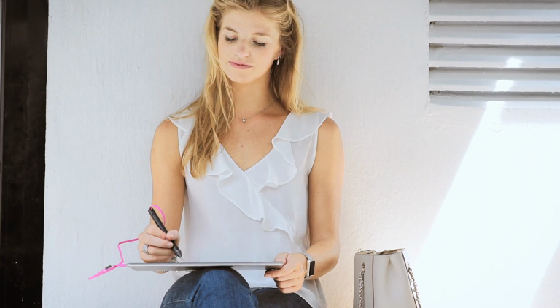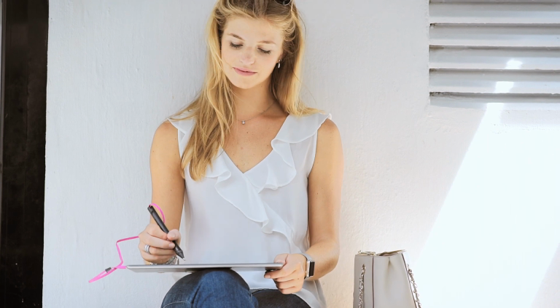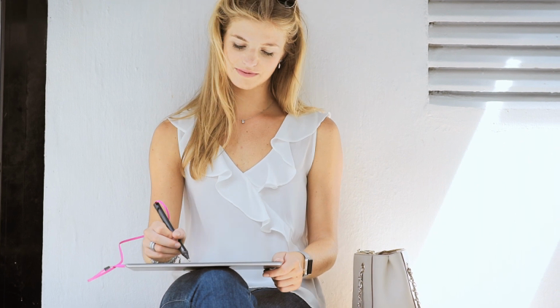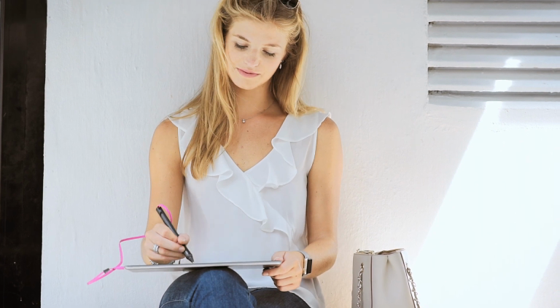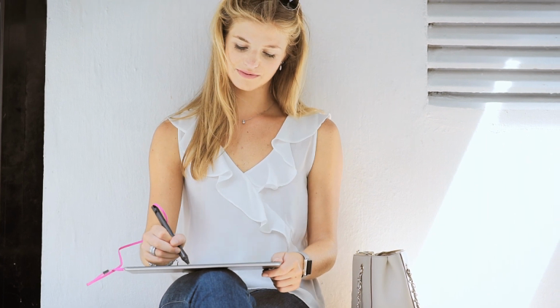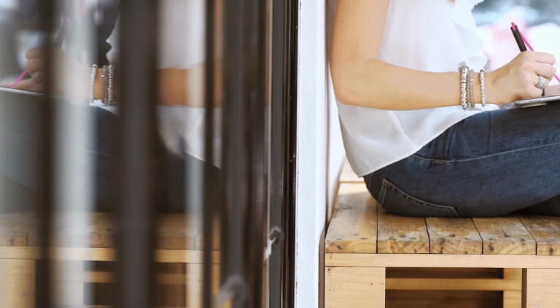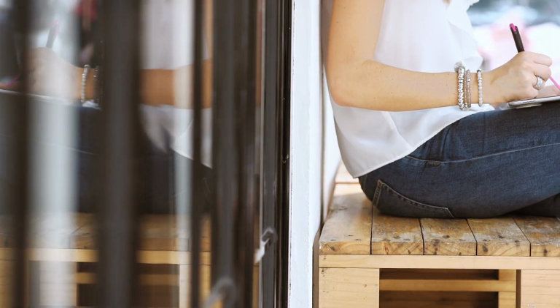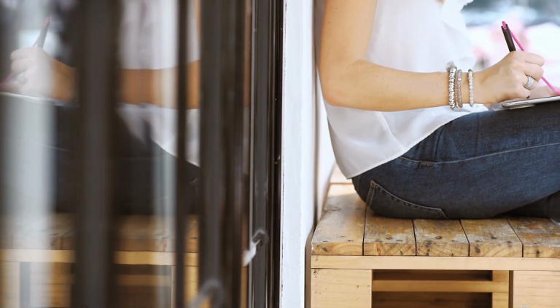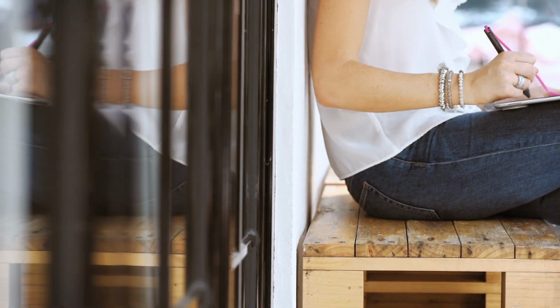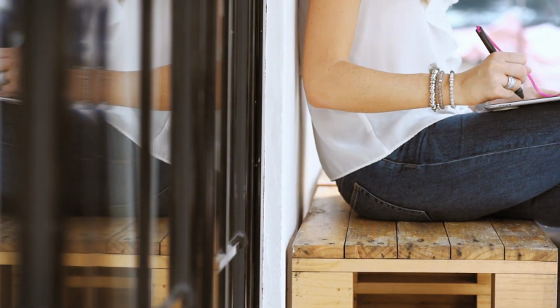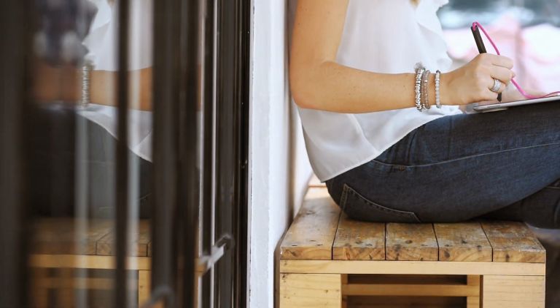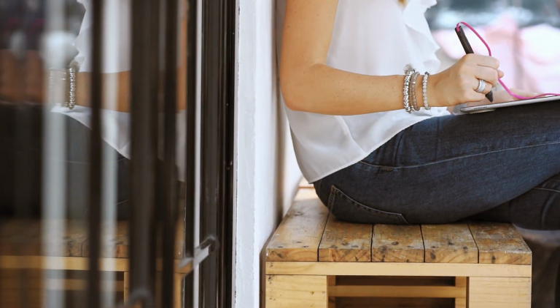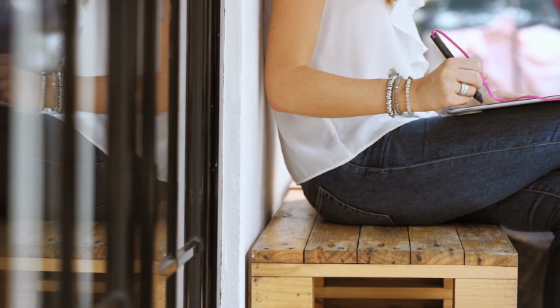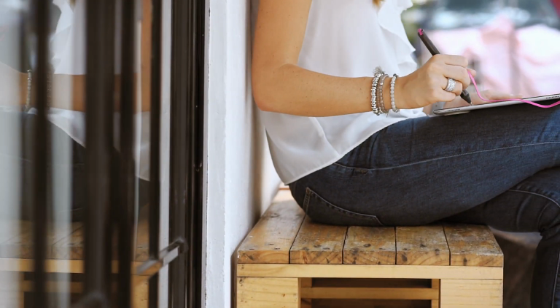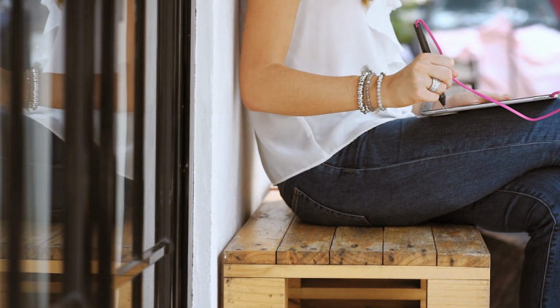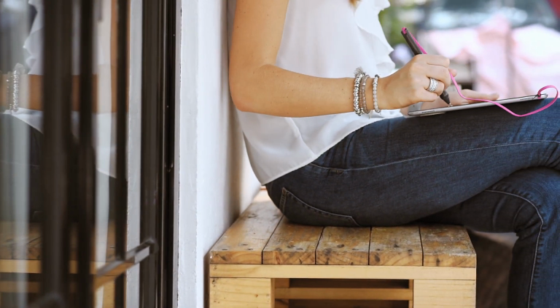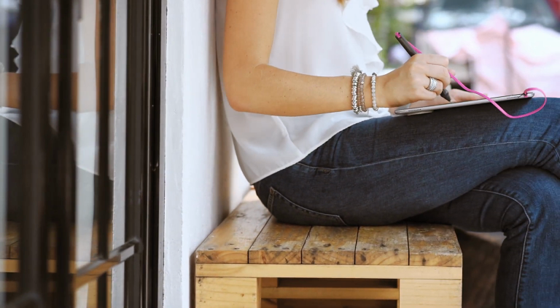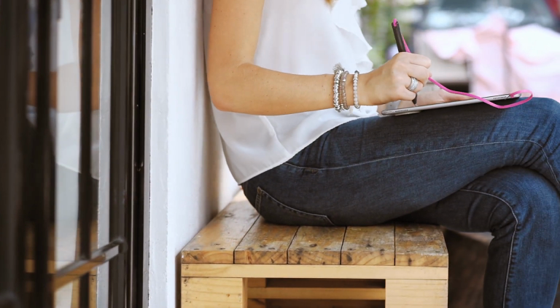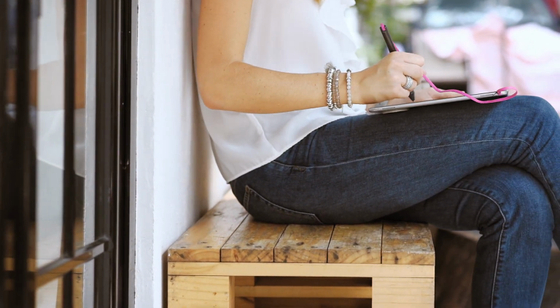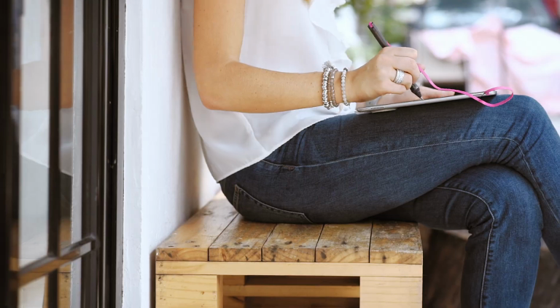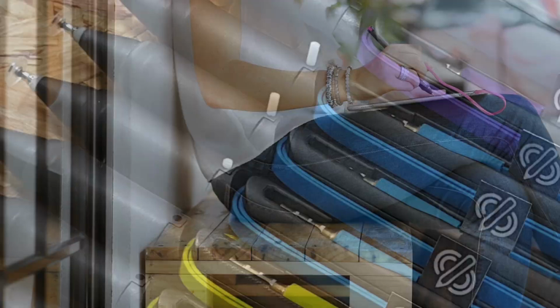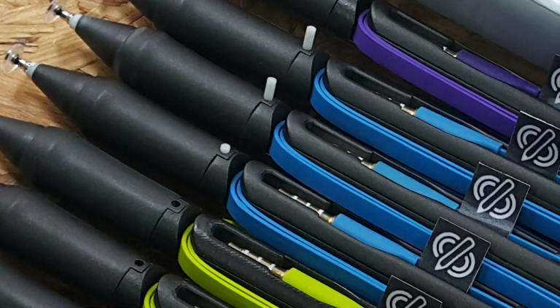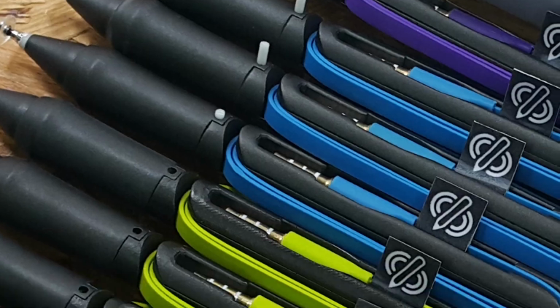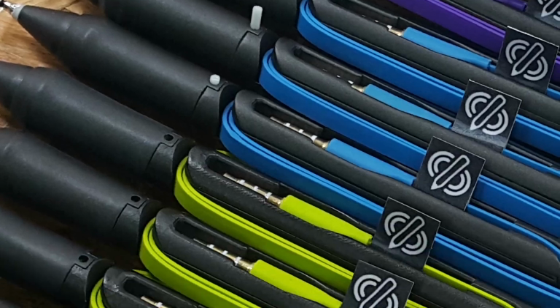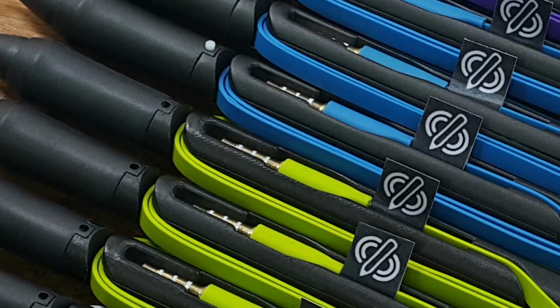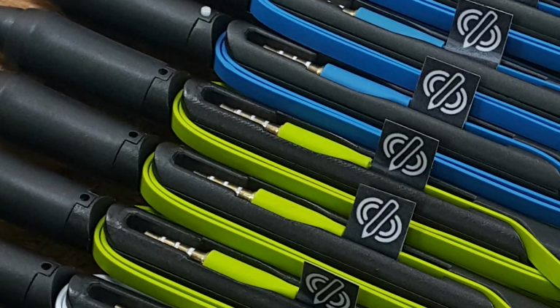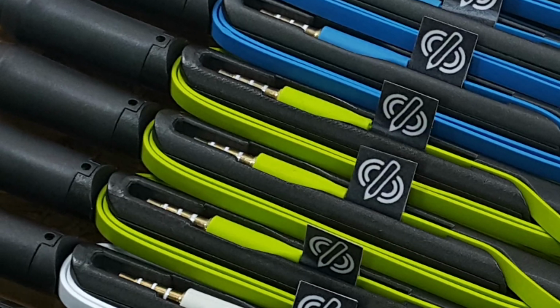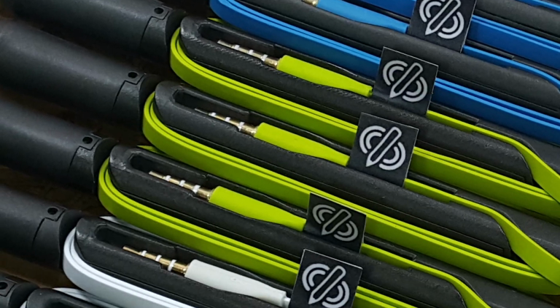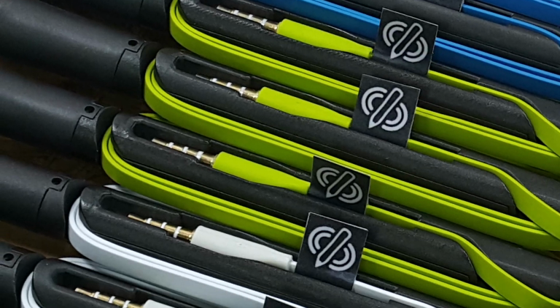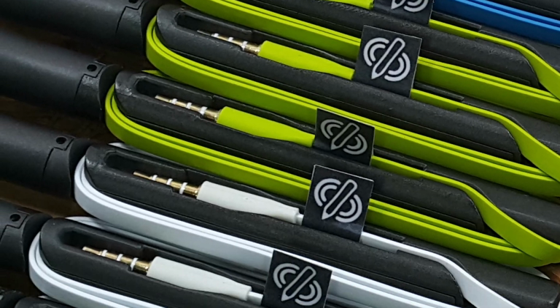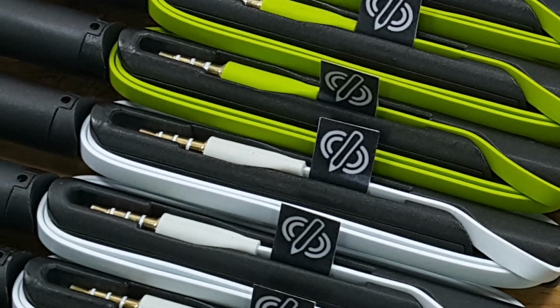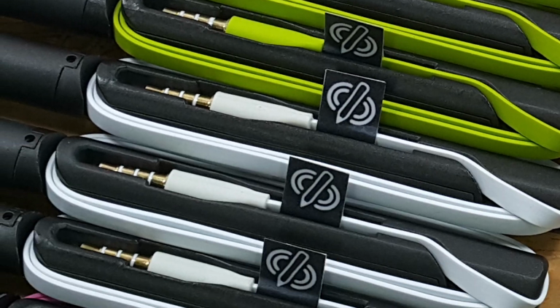Let your creative energy seamlessly flow from your fingertips to your iPad. Cables come in a range of colors for every style.